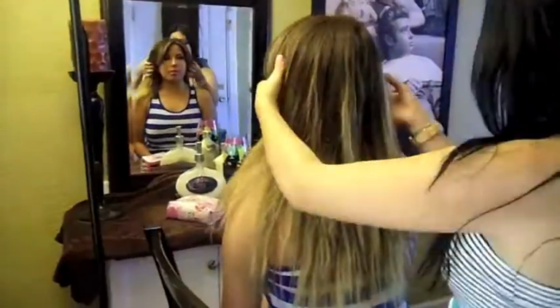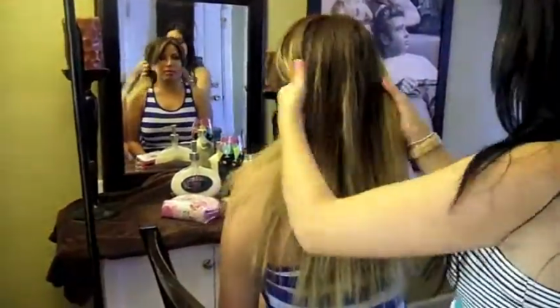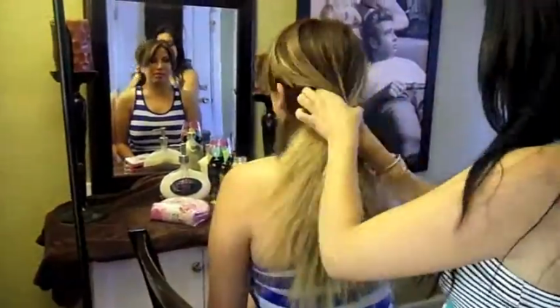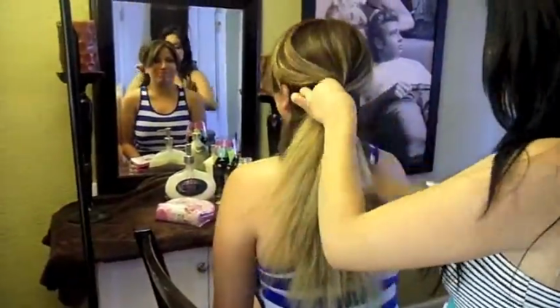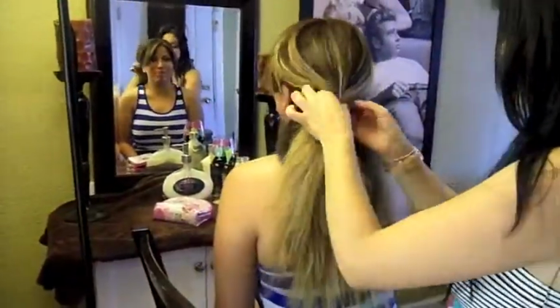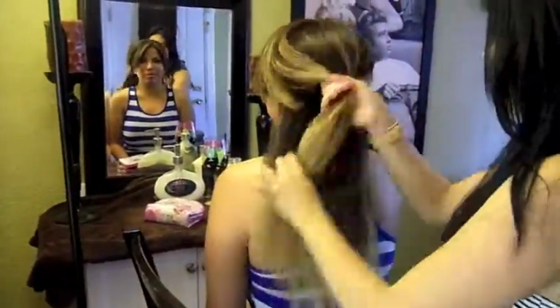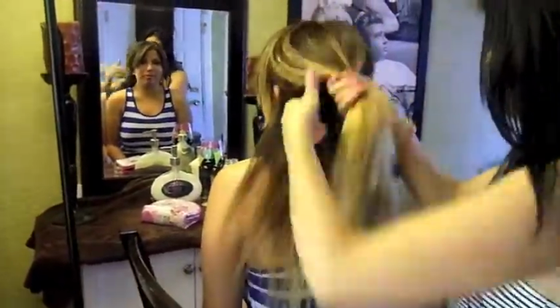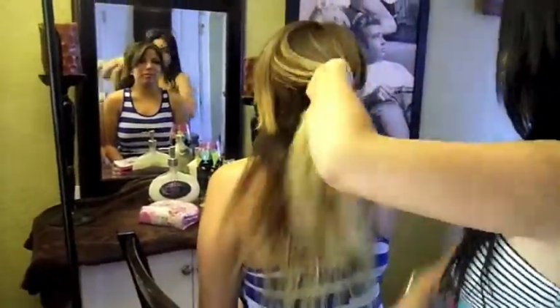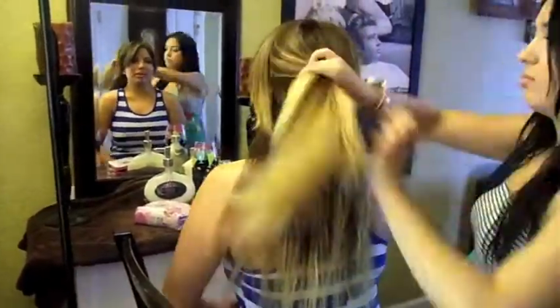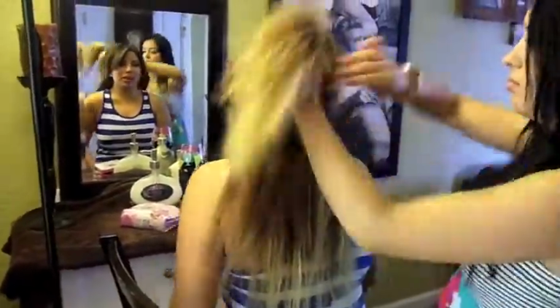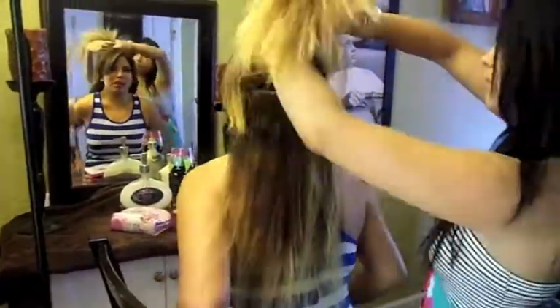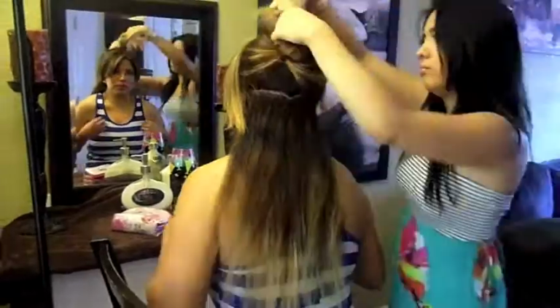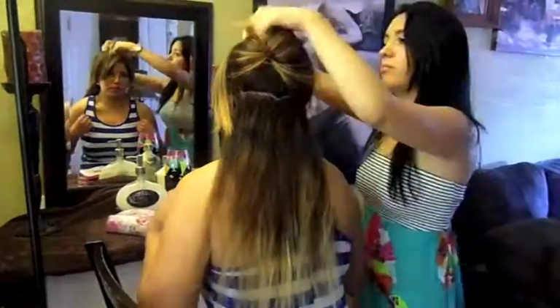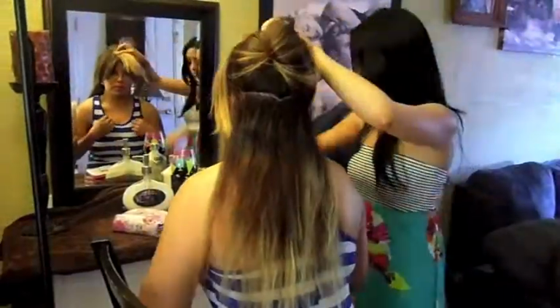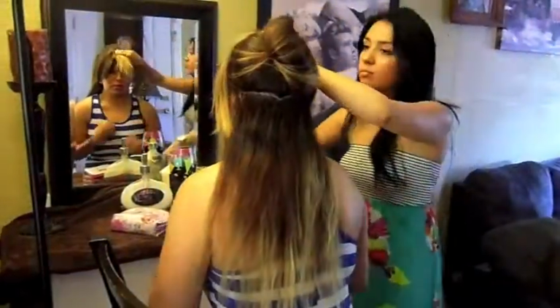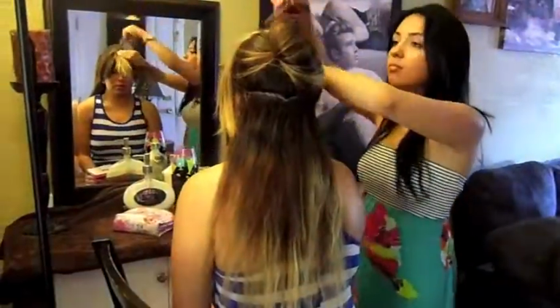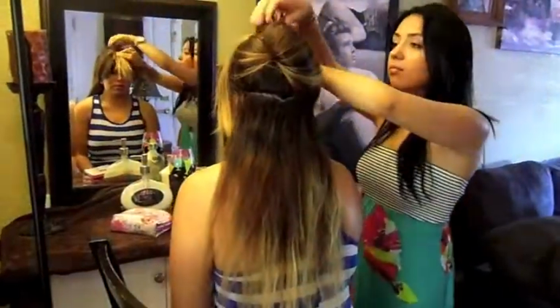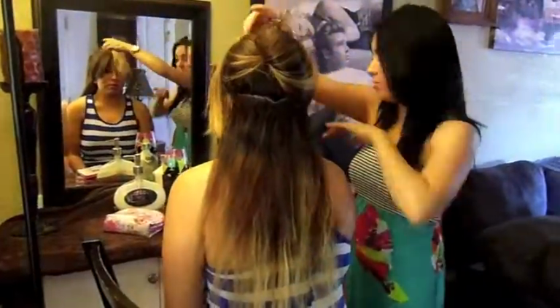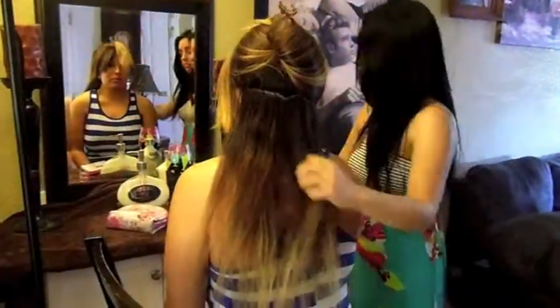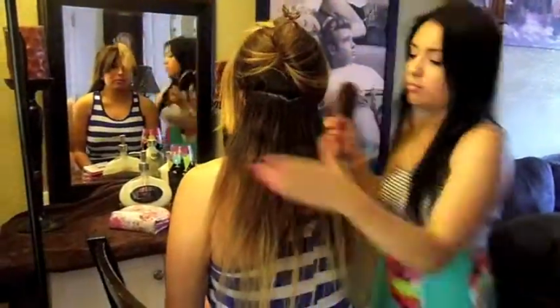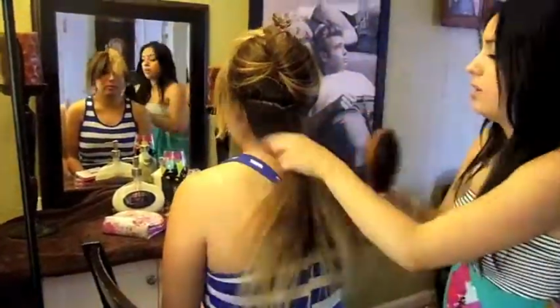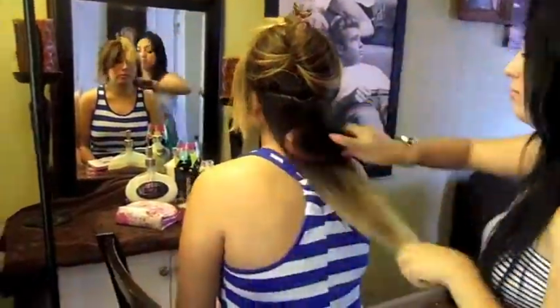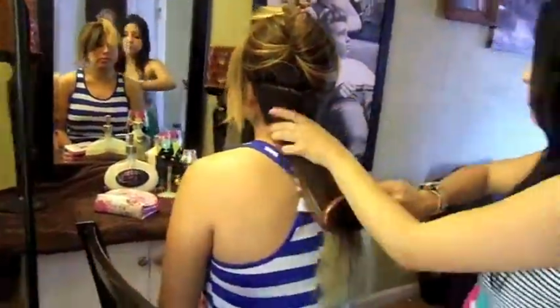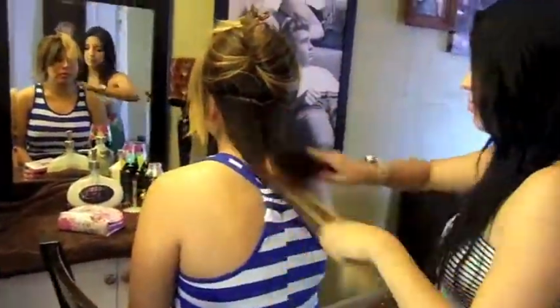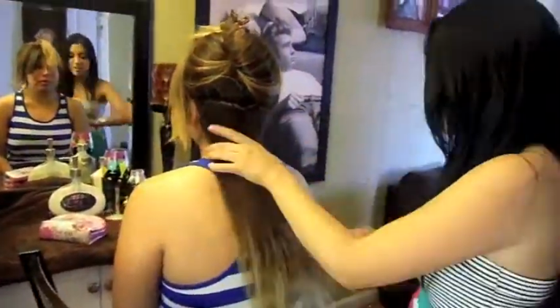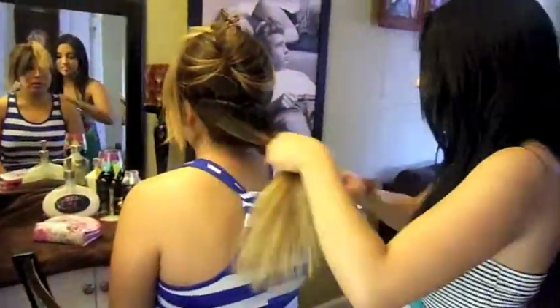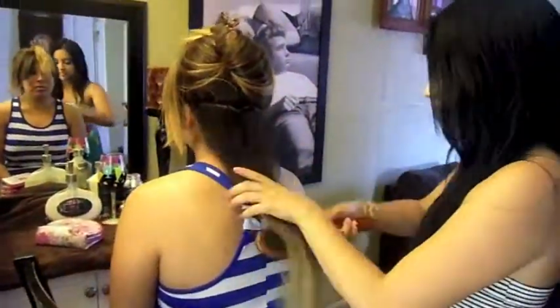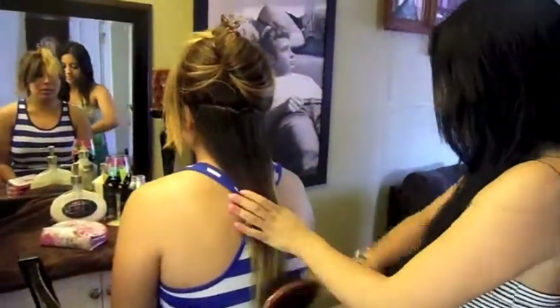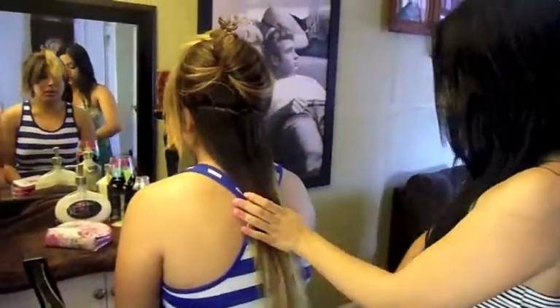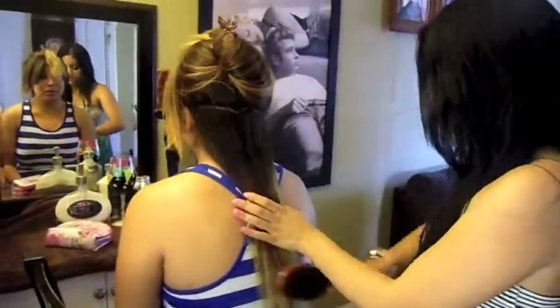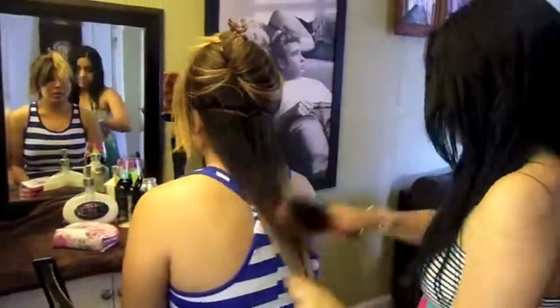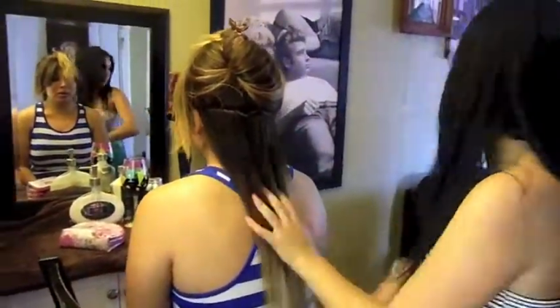So first, all you want to do is just brush the hair so there will be no knots and make it easier to style it.